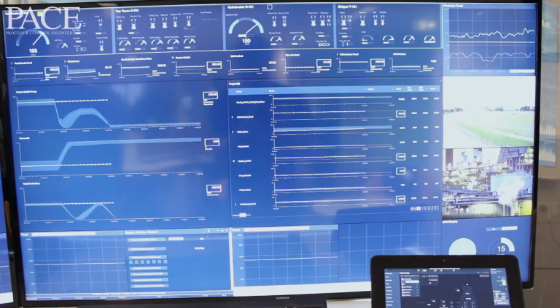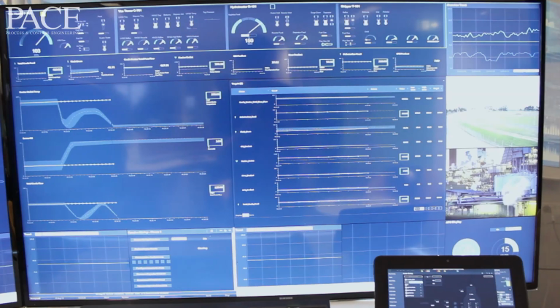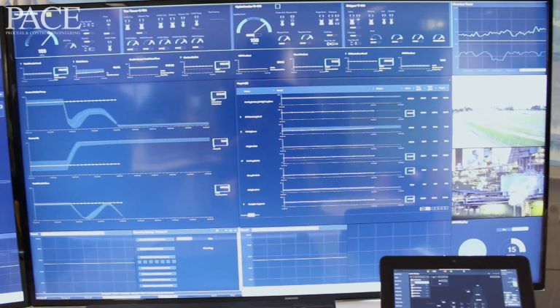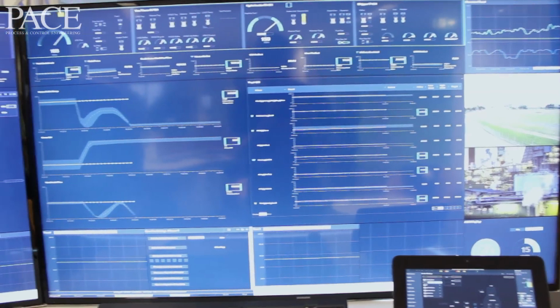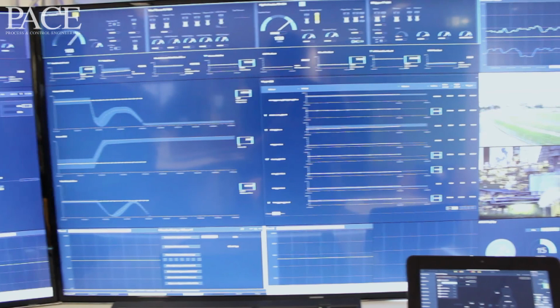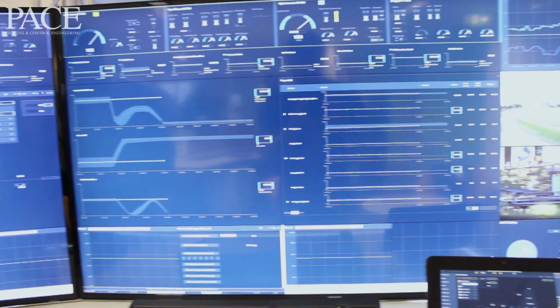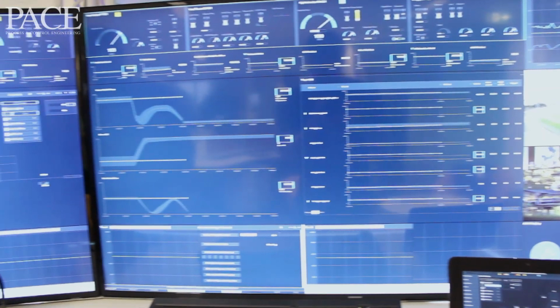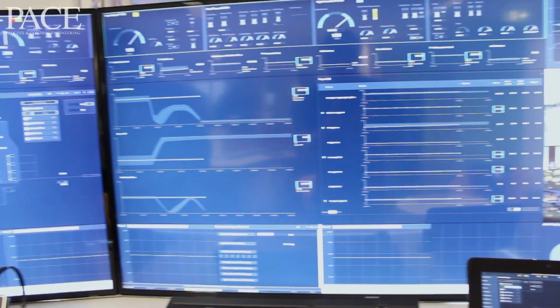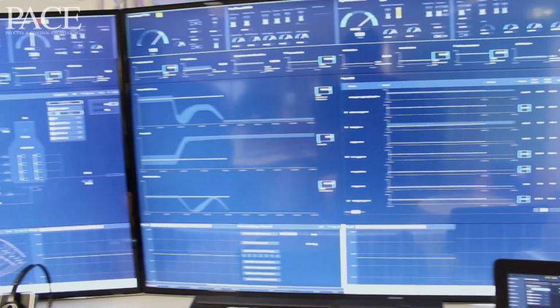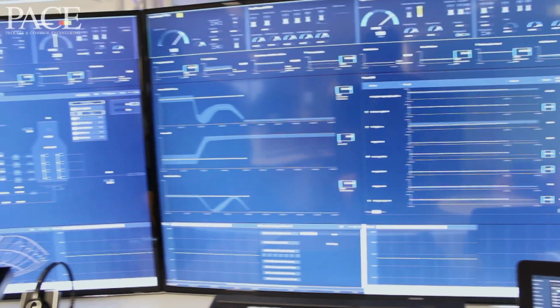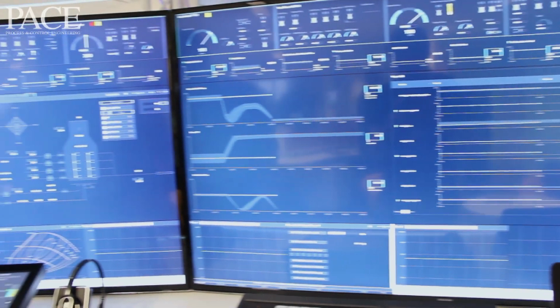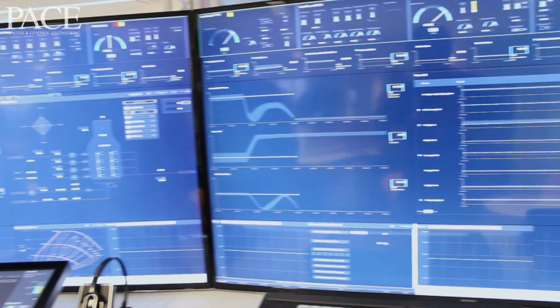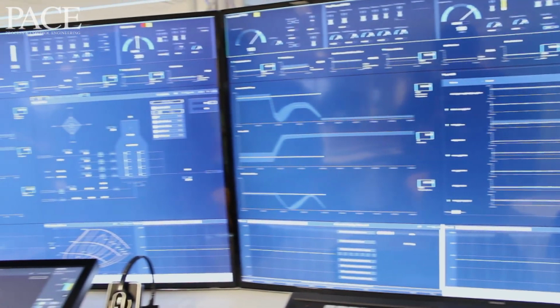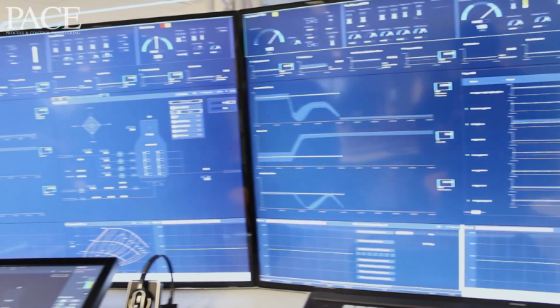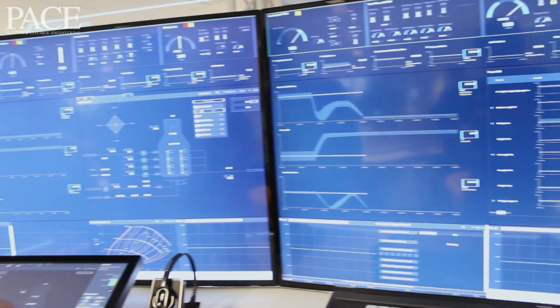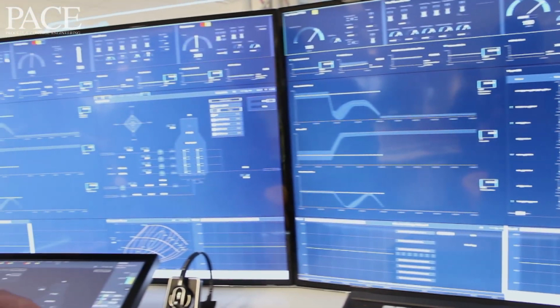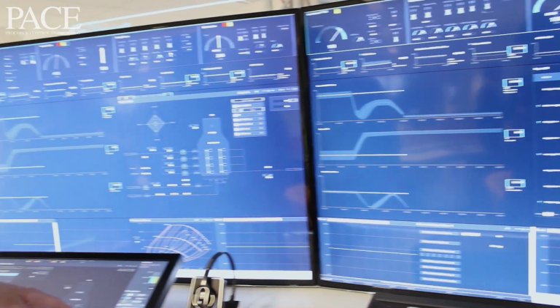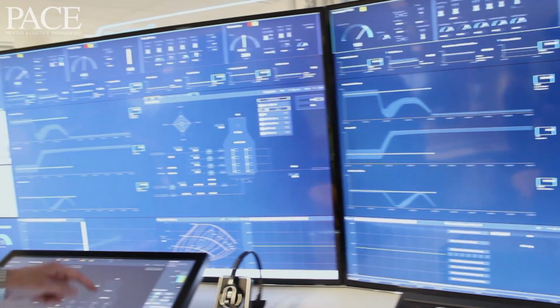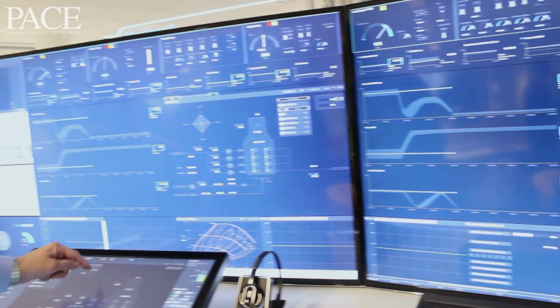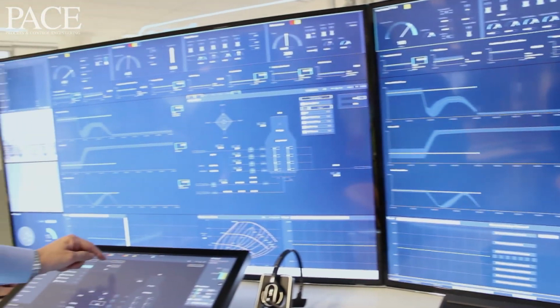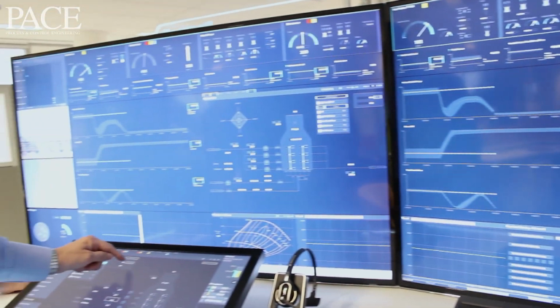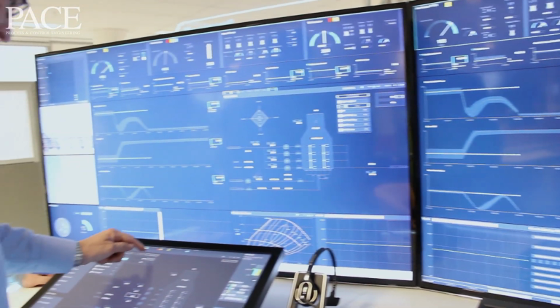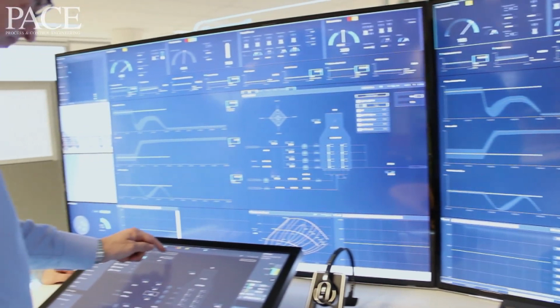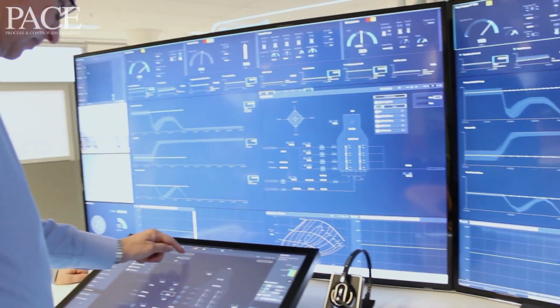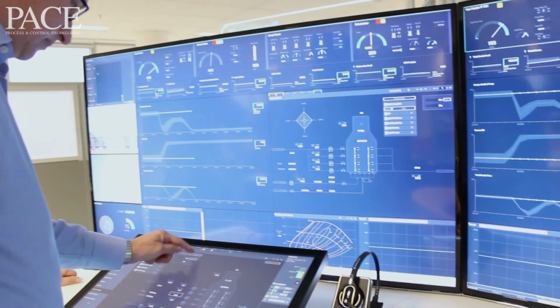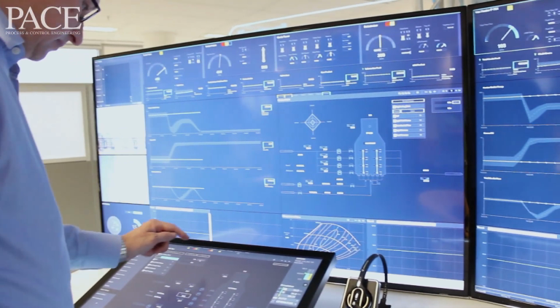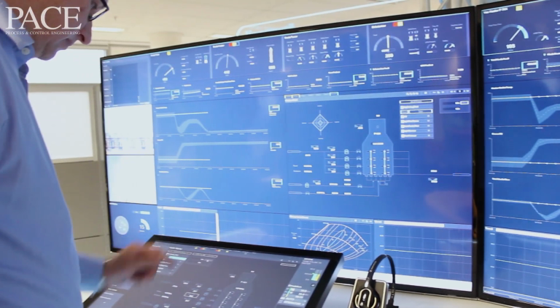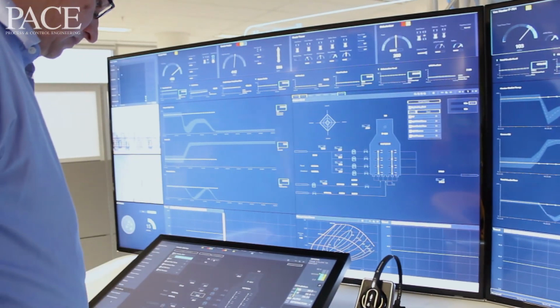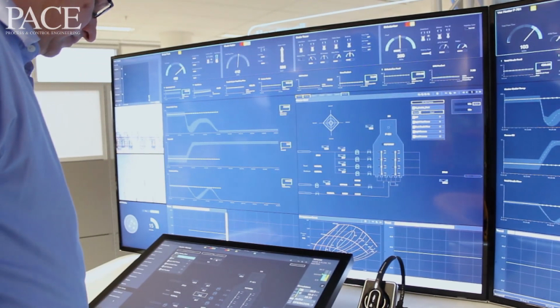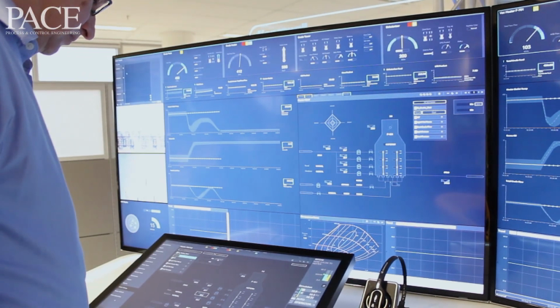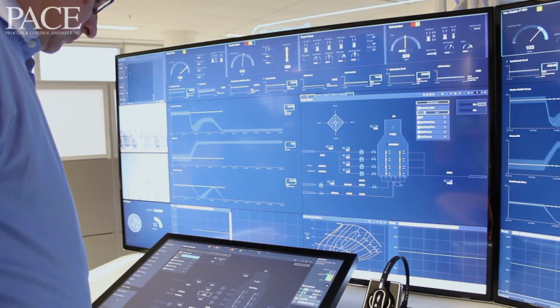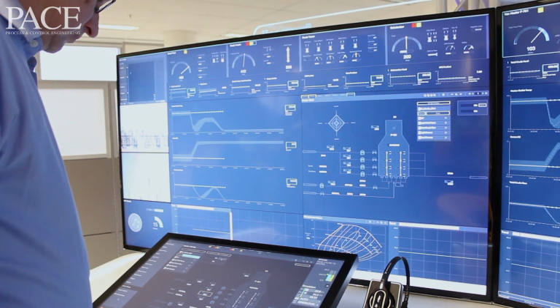A recent example of a new product introduction is the Experion Orion console, which has just been launched.